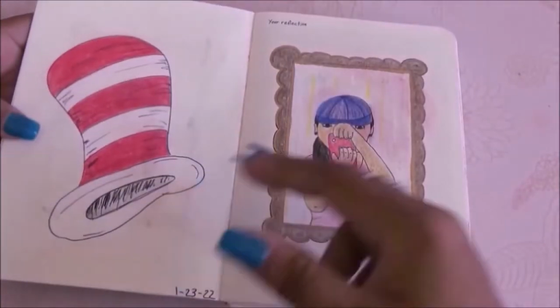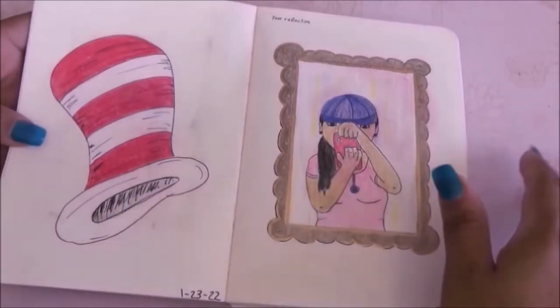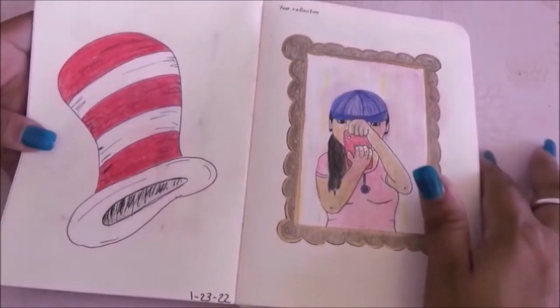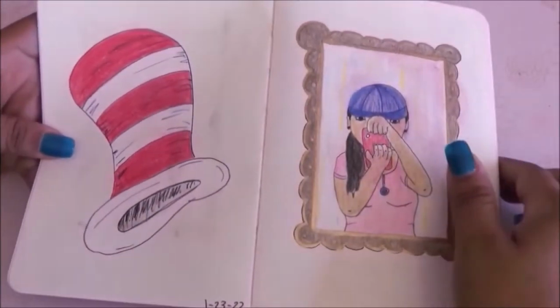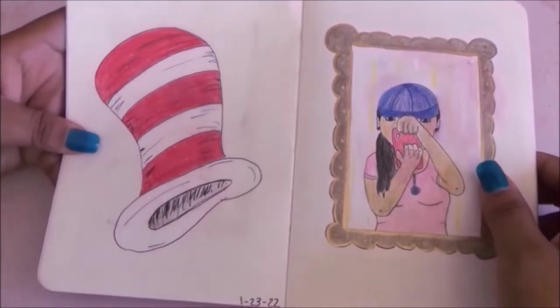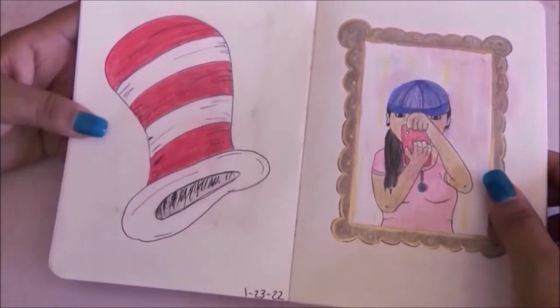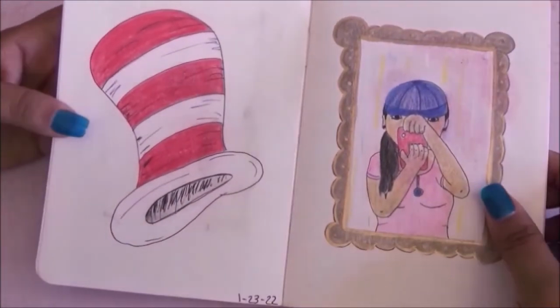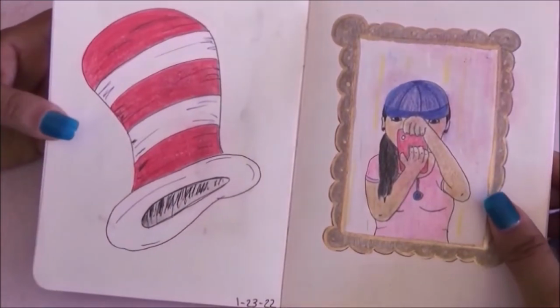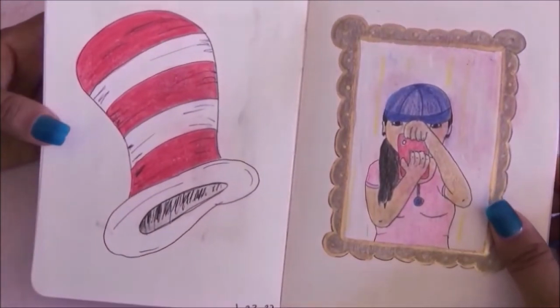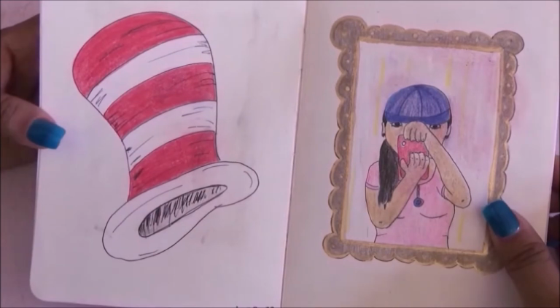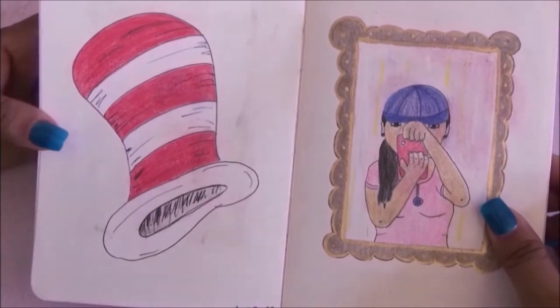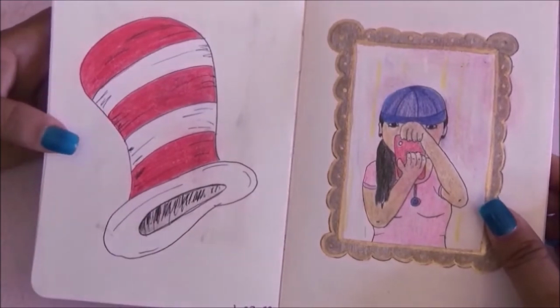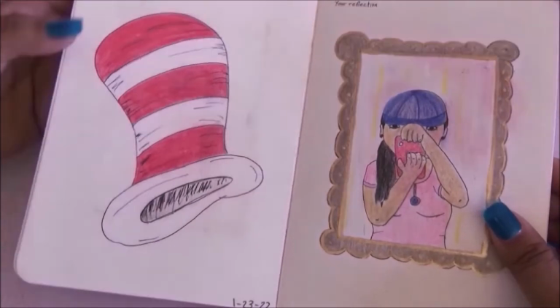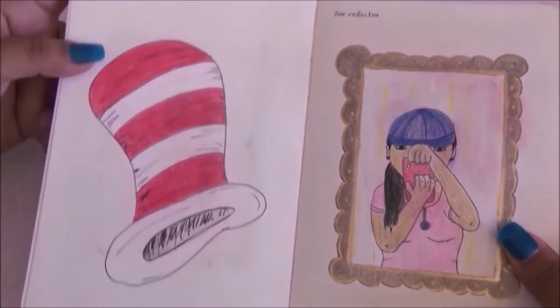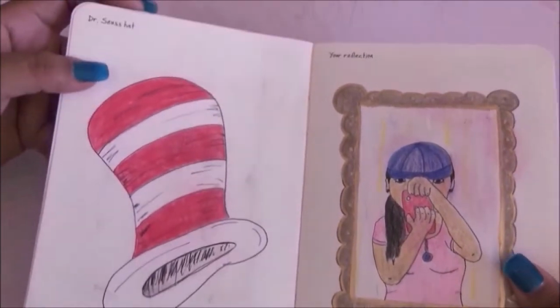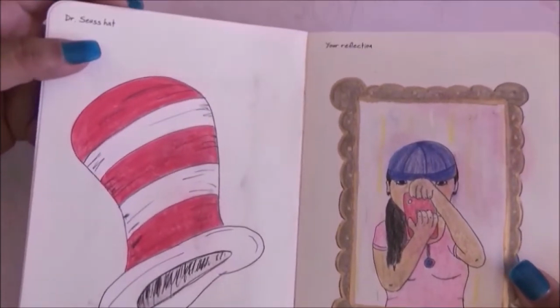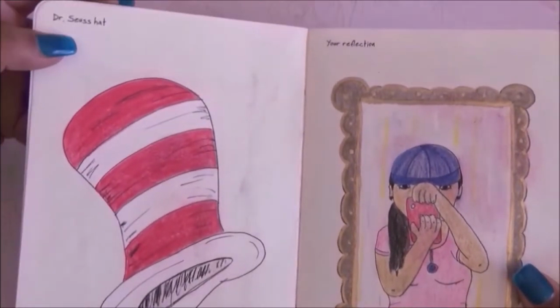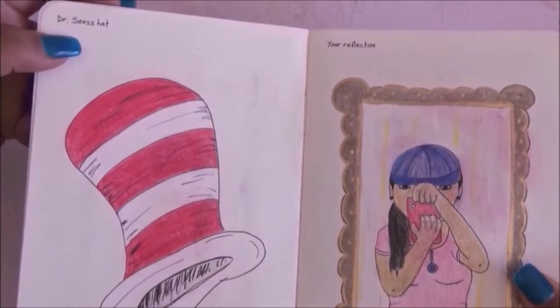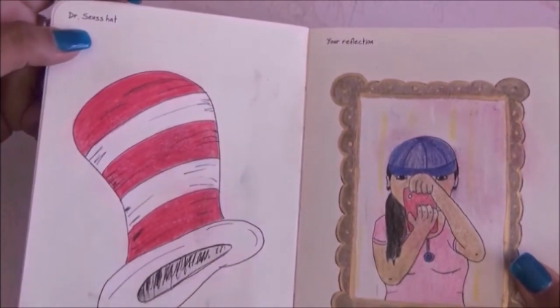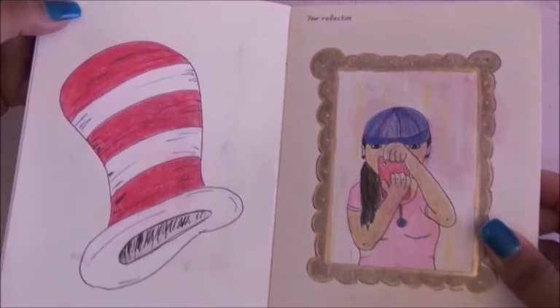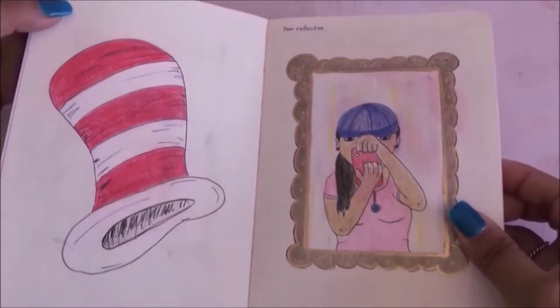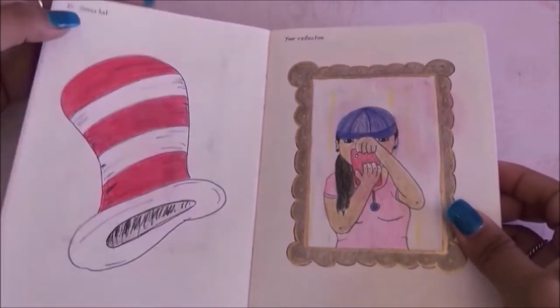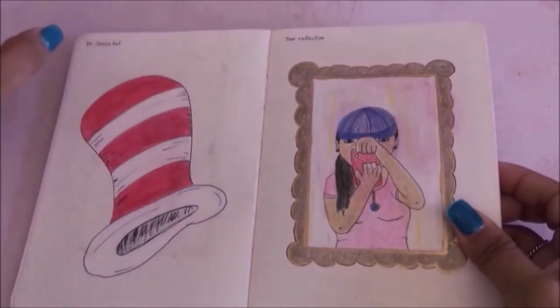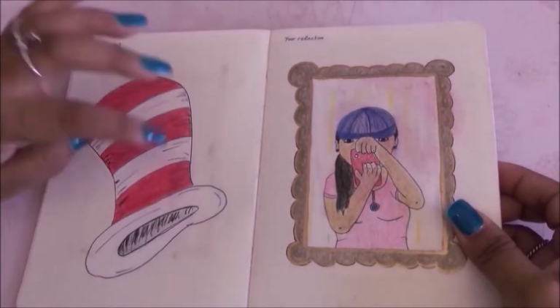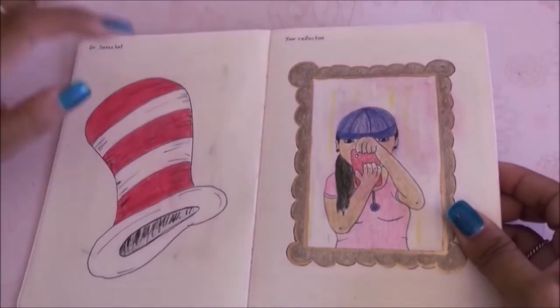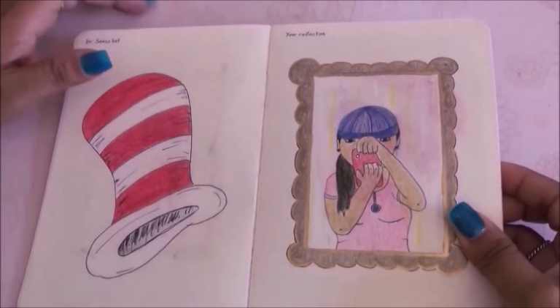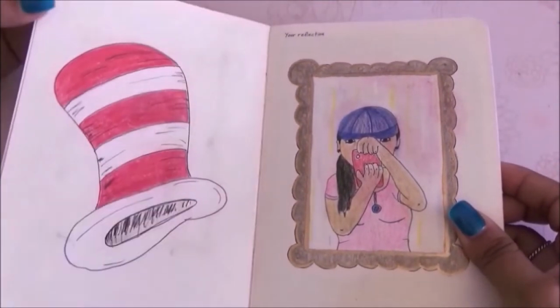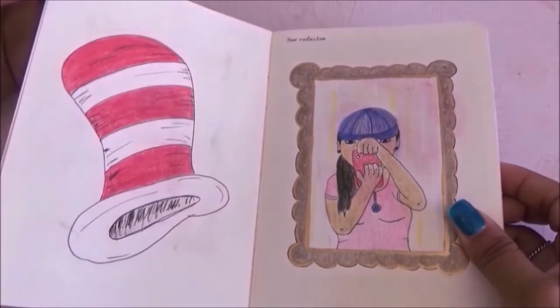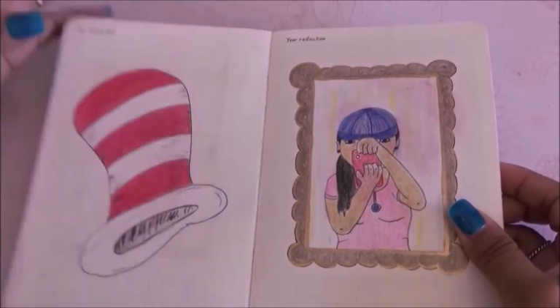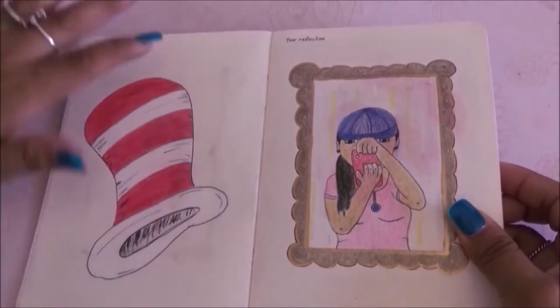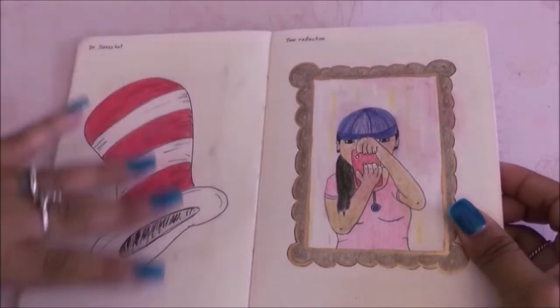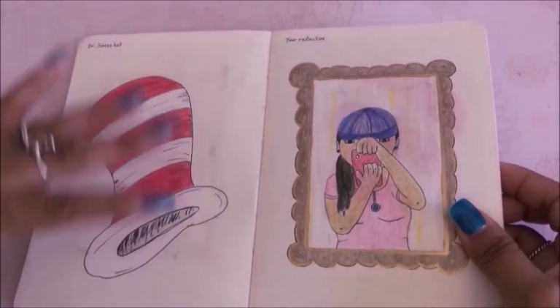For this page I was supposed to draw the Dr. Seuss hat and I went with the Cat in the Hat hat.